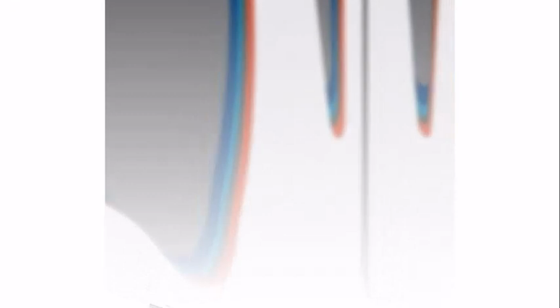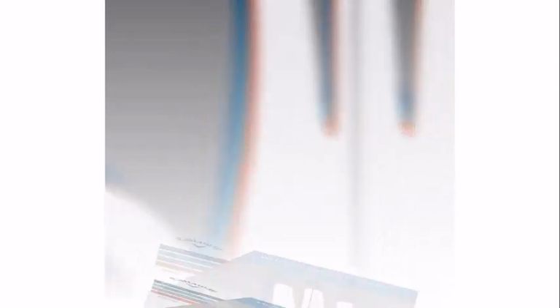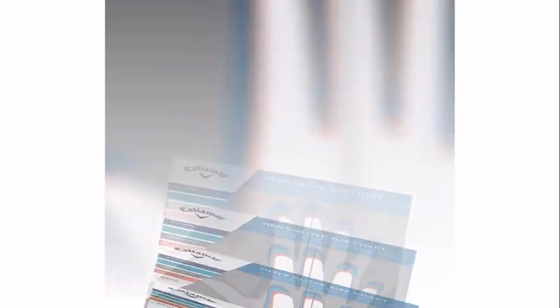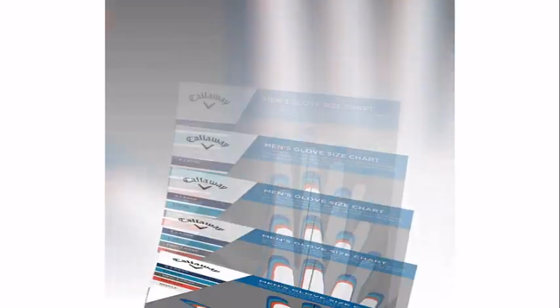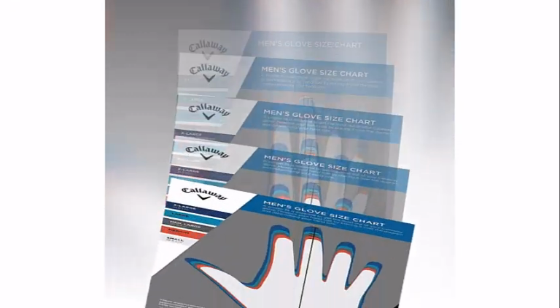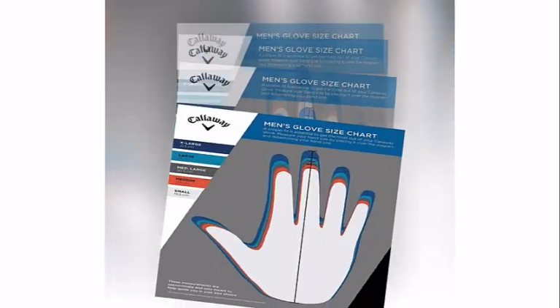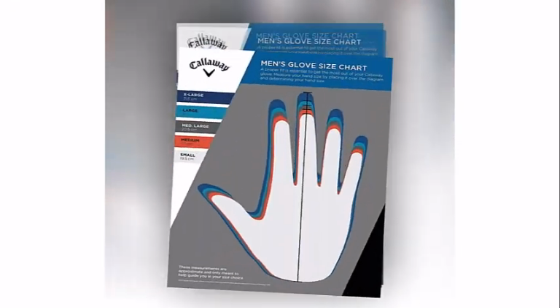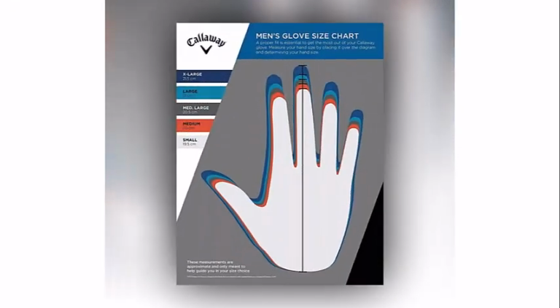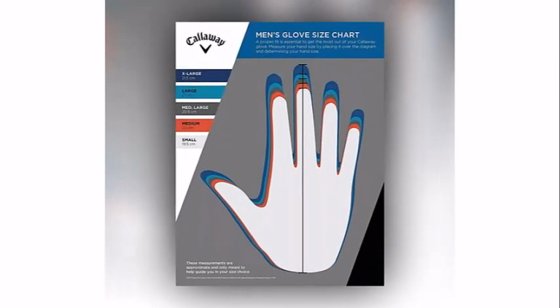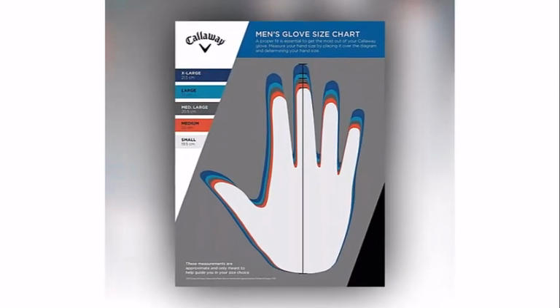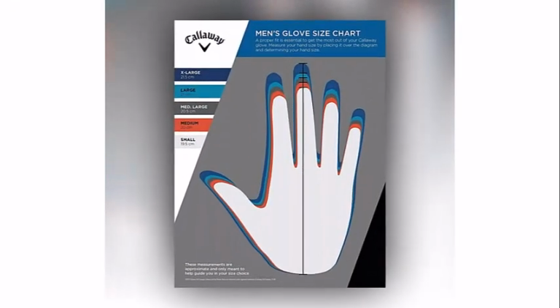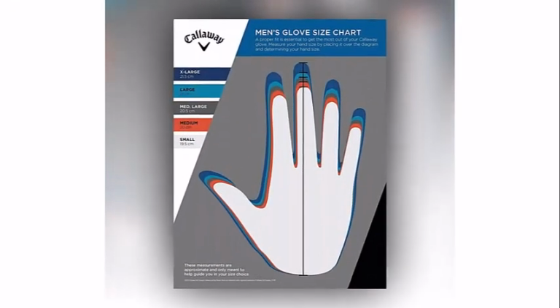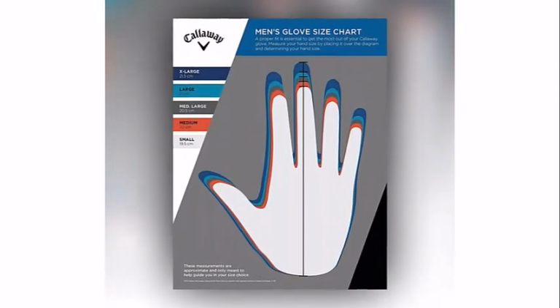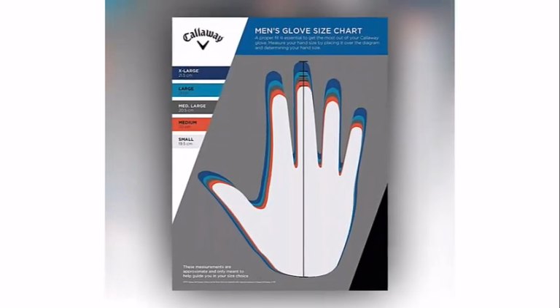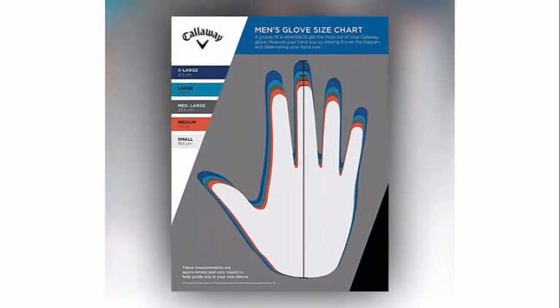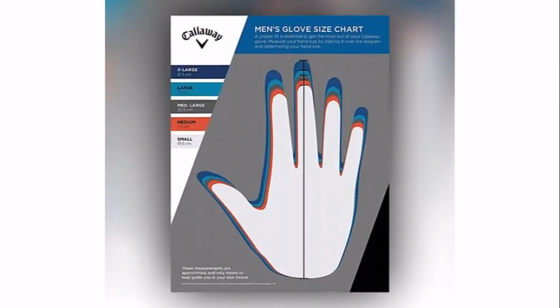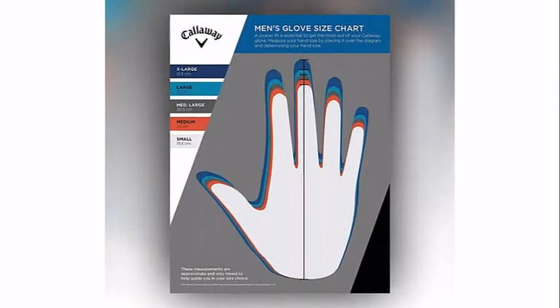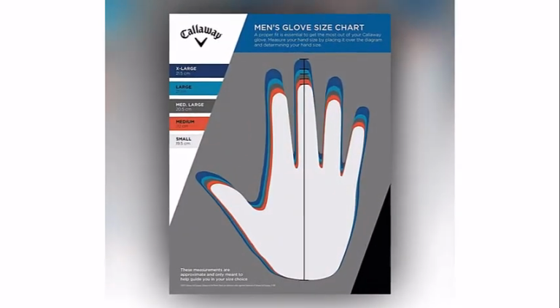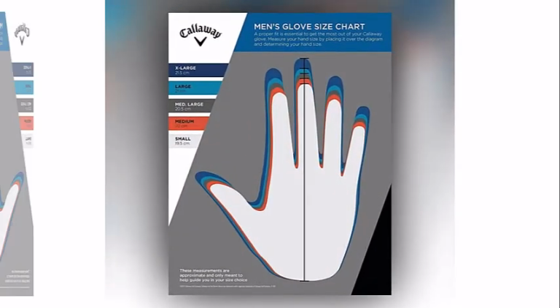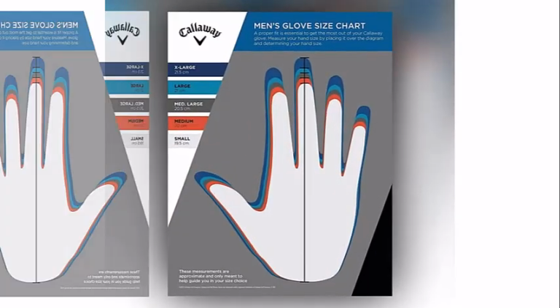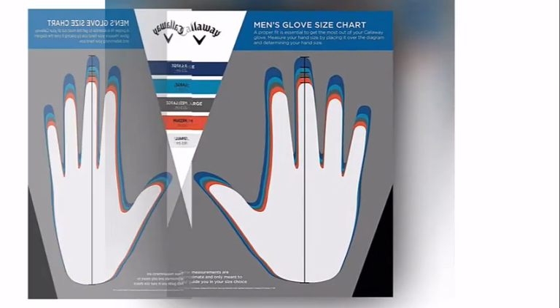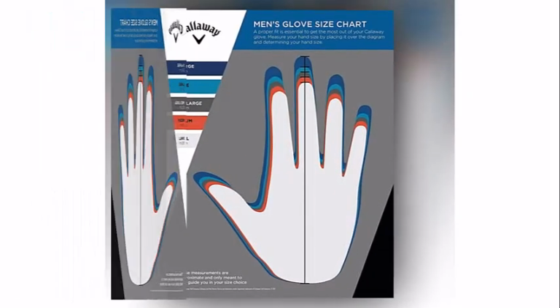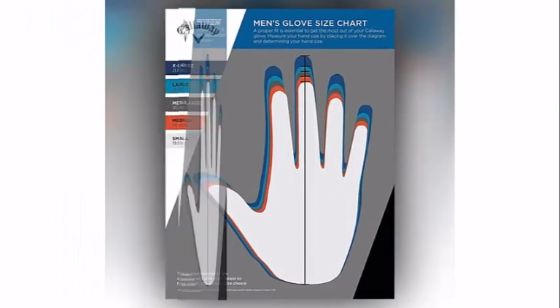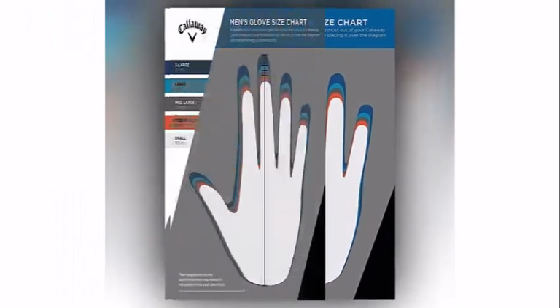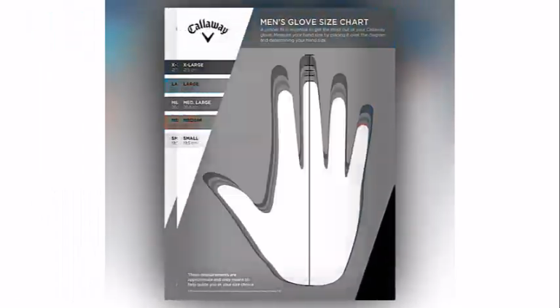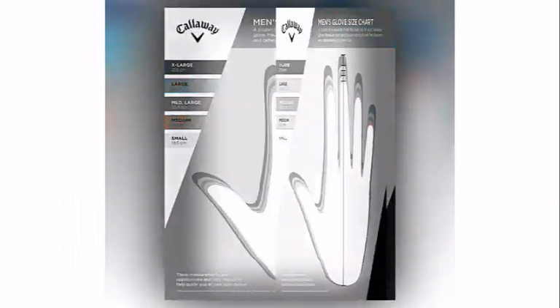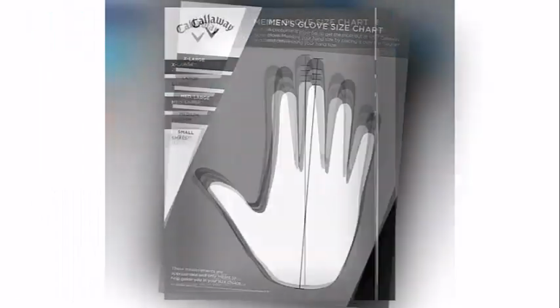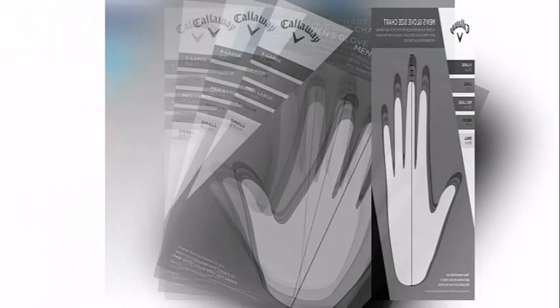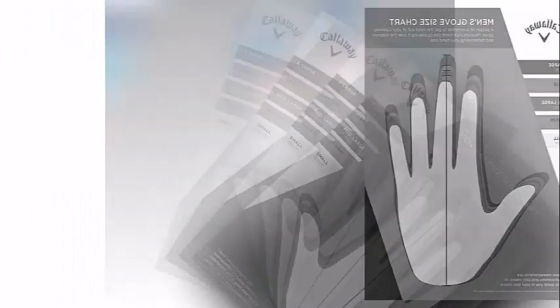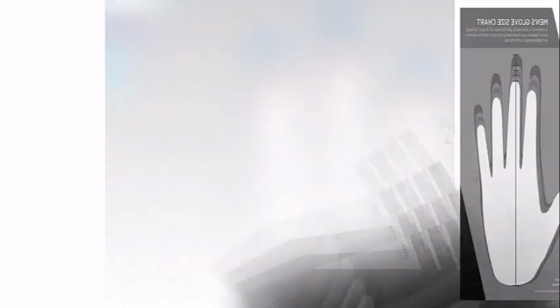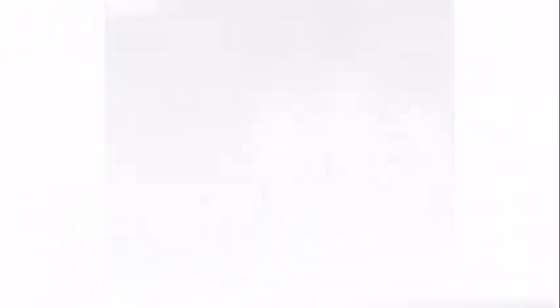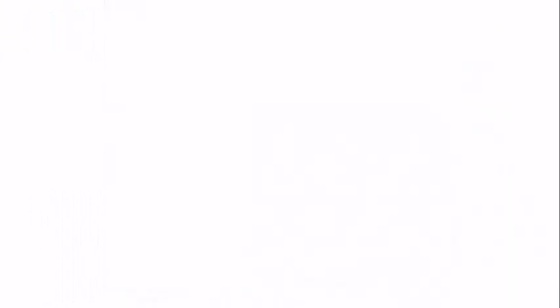These gloves are super thin, light, and convenient — the perfect glove for a bargain price.